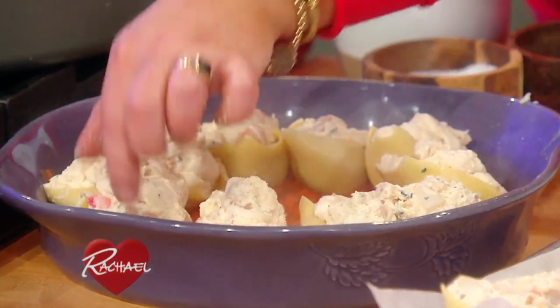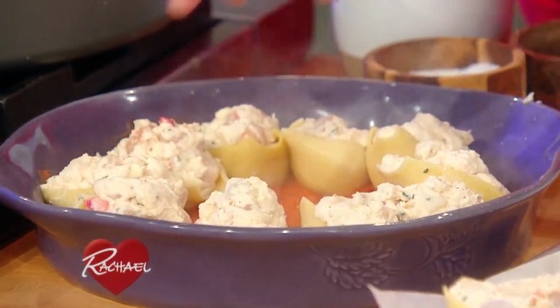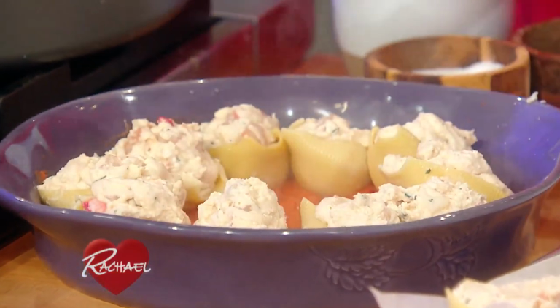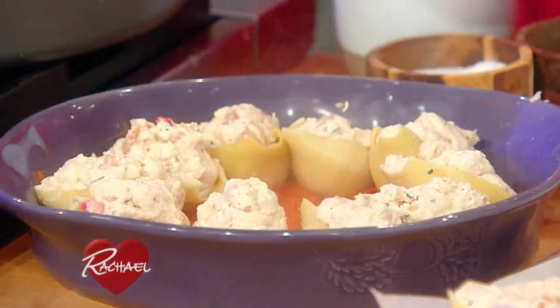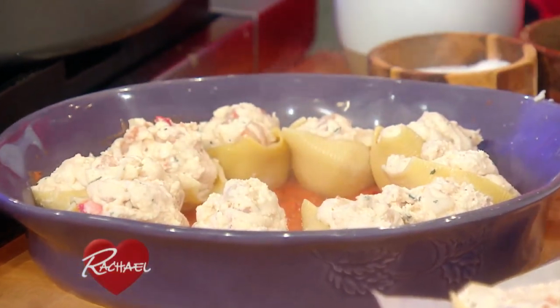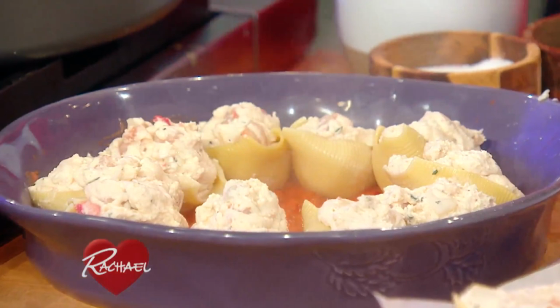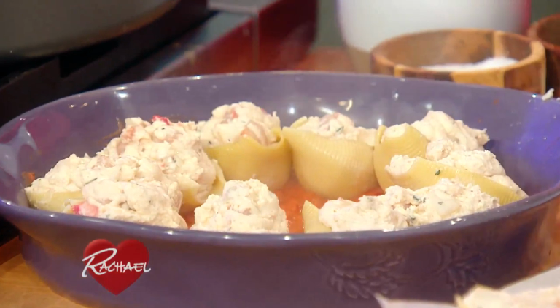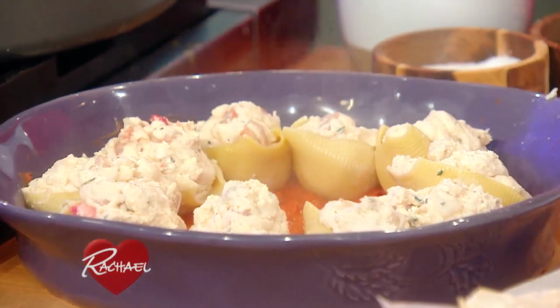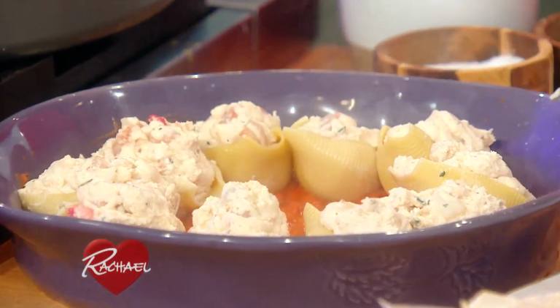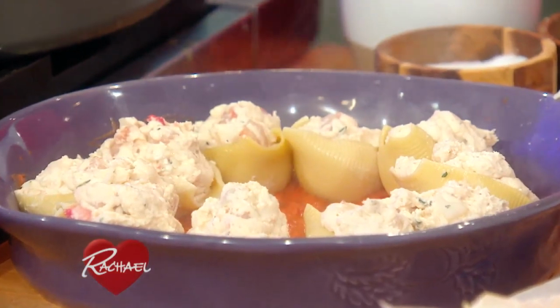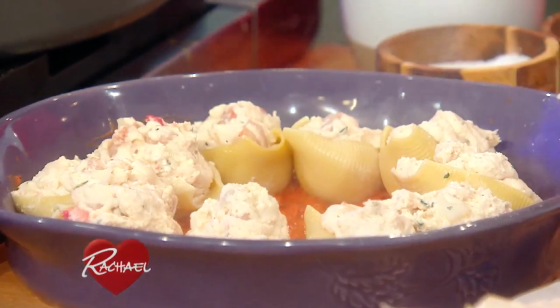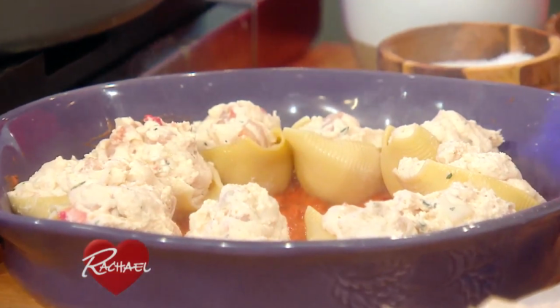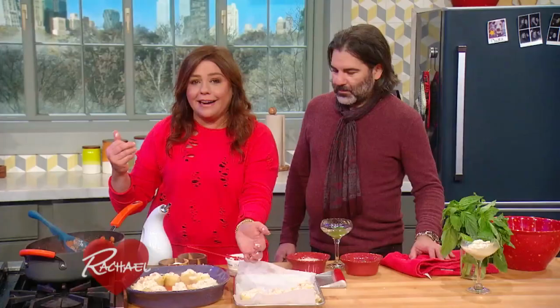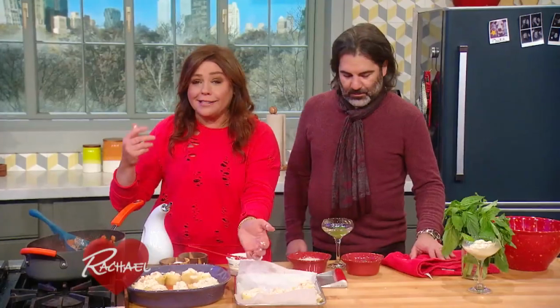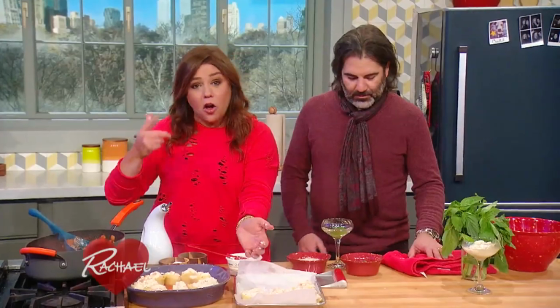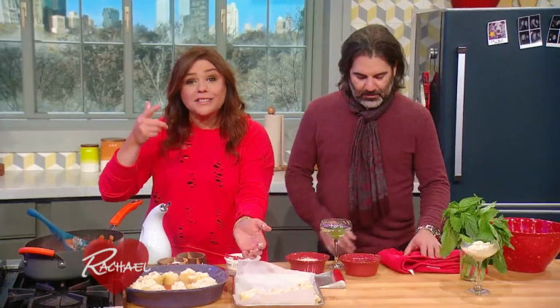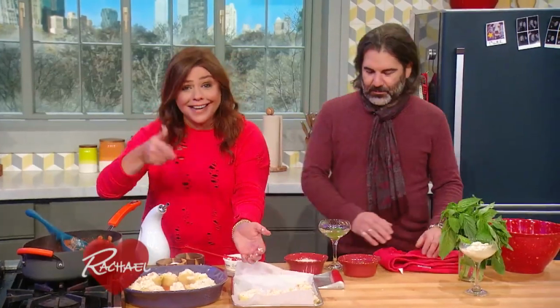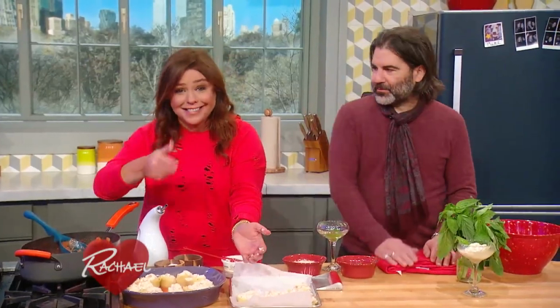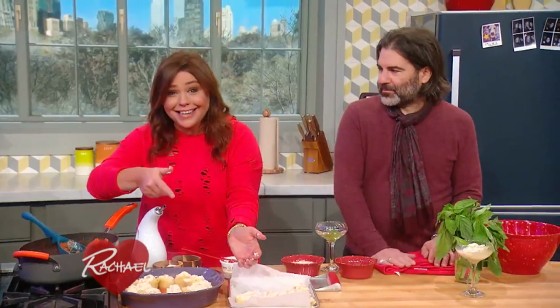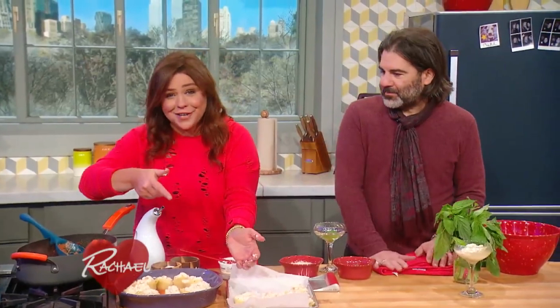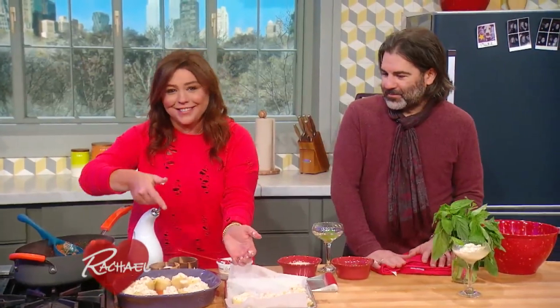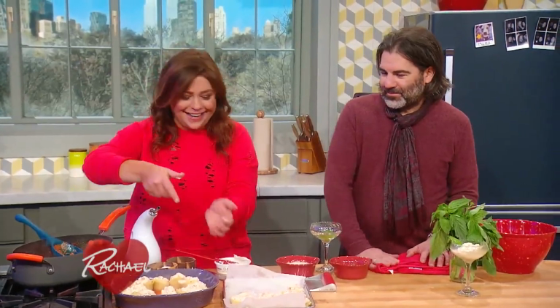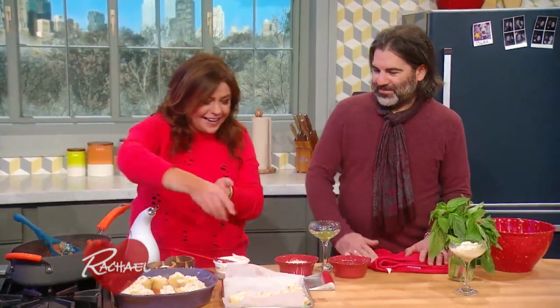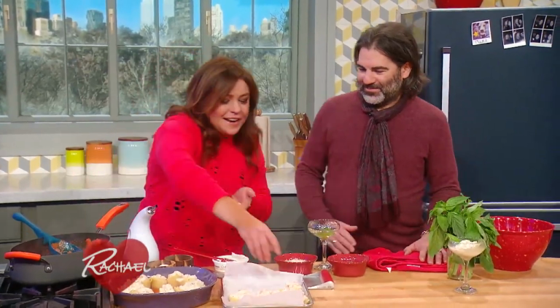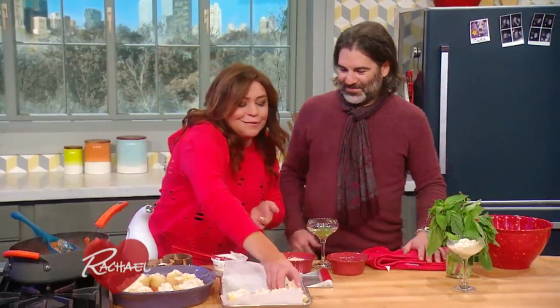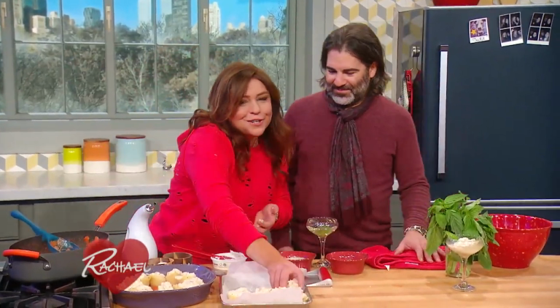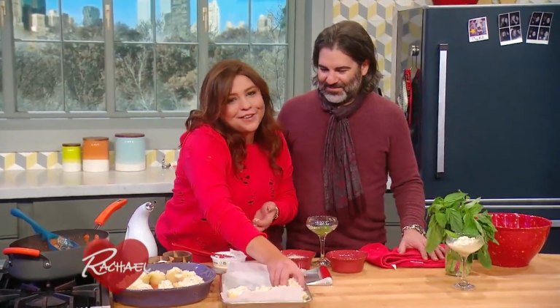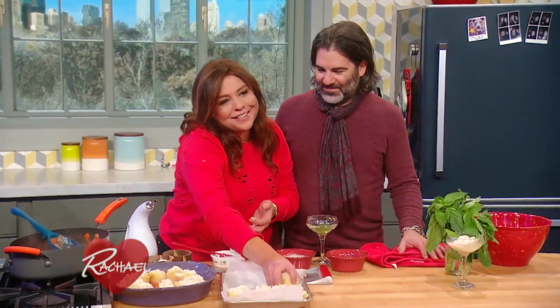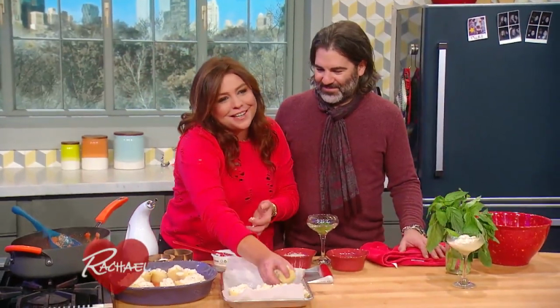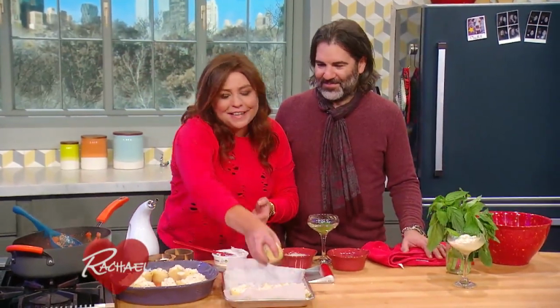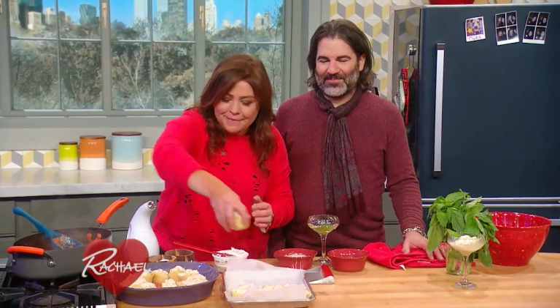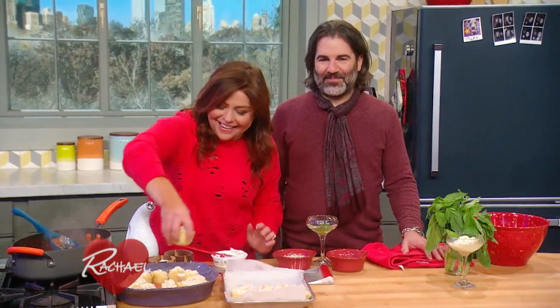Mine will only have 15, but I have another one in the oven that has all 16 shells in it. We'll show you what it looks like when we come back.